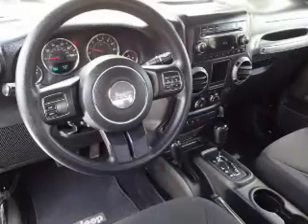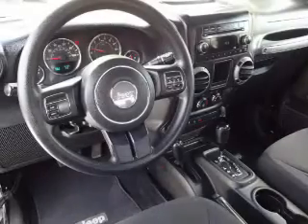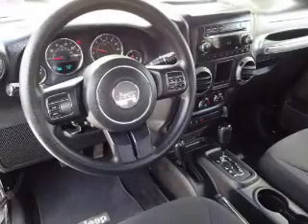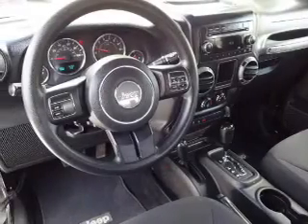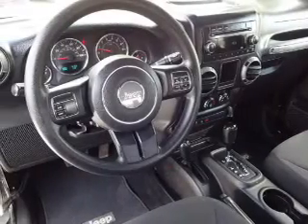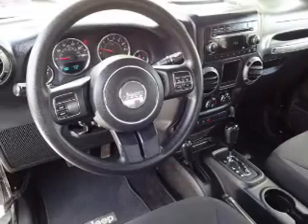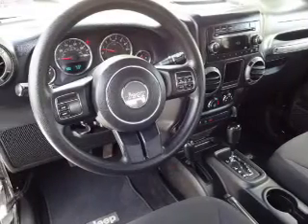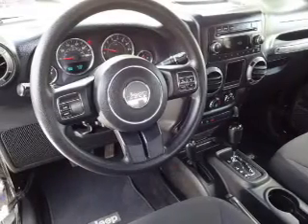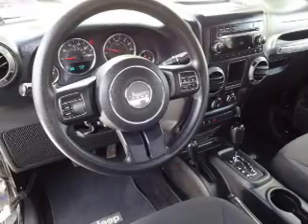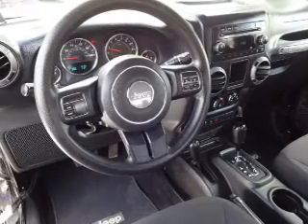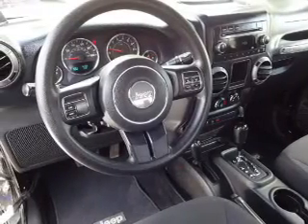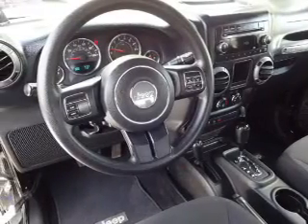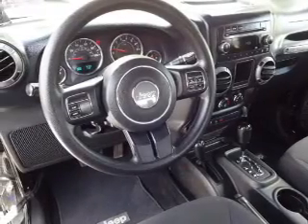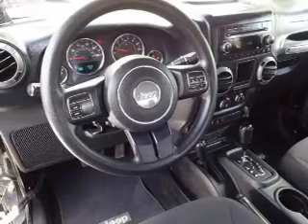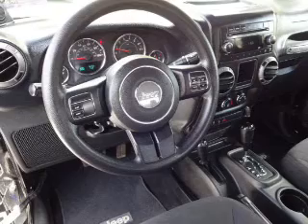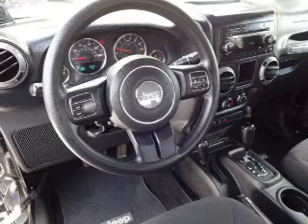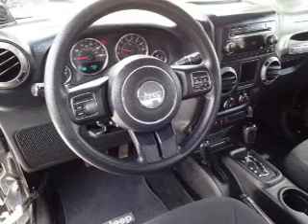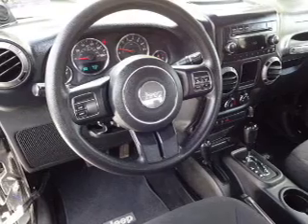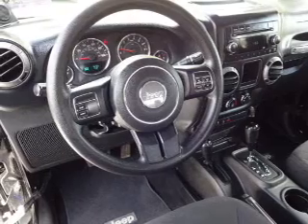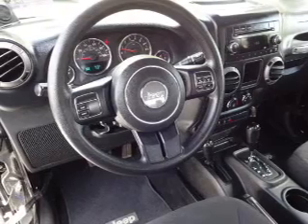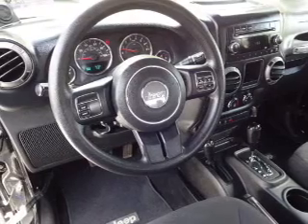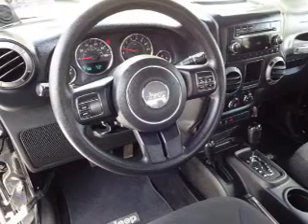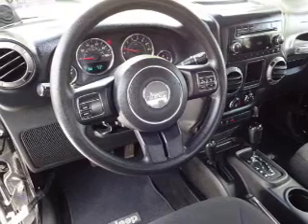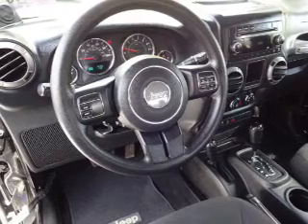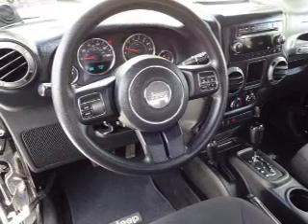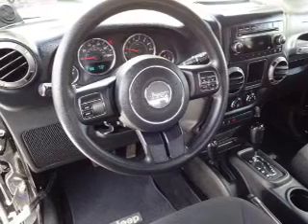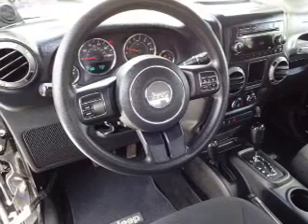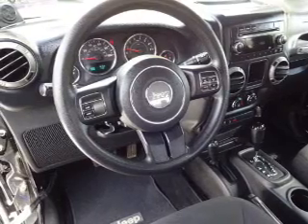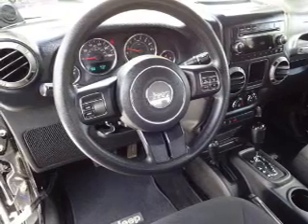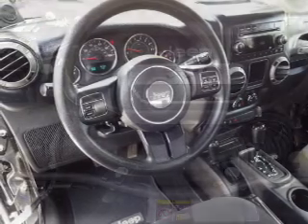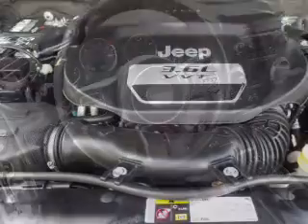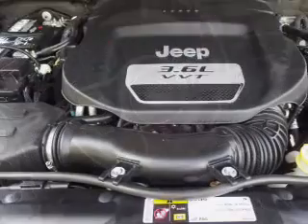iPod integration, cruise control, a trip computer, and child restraint seats.